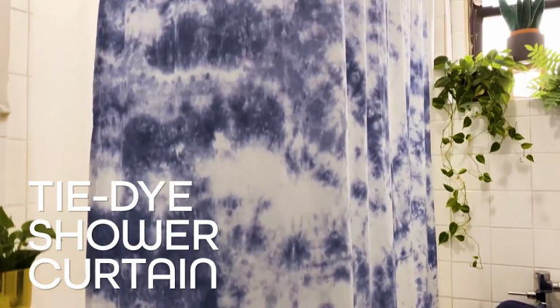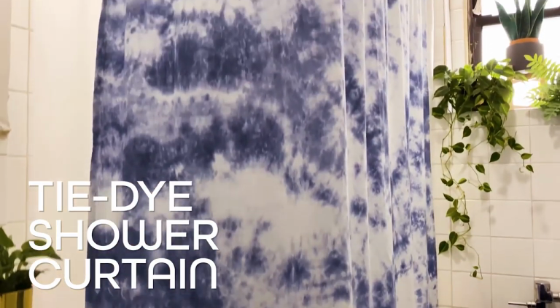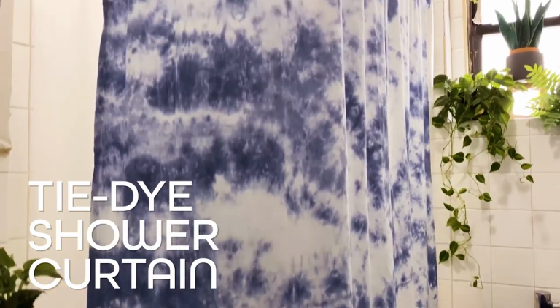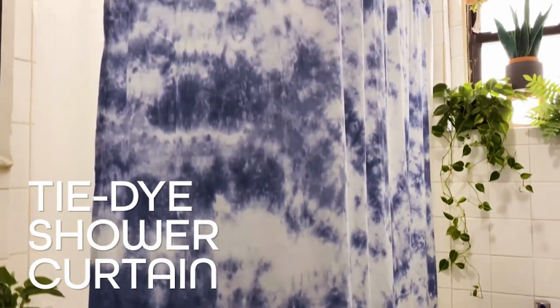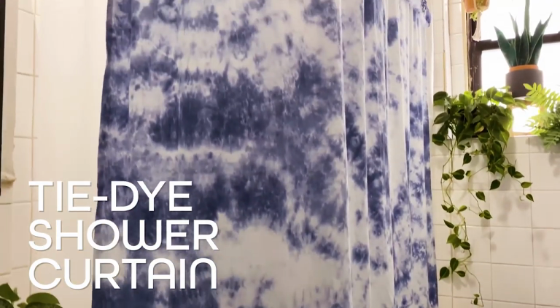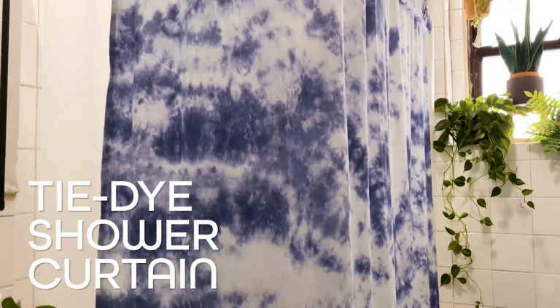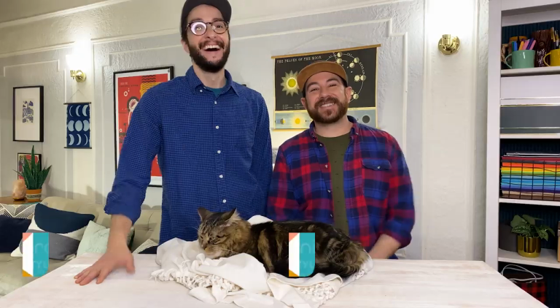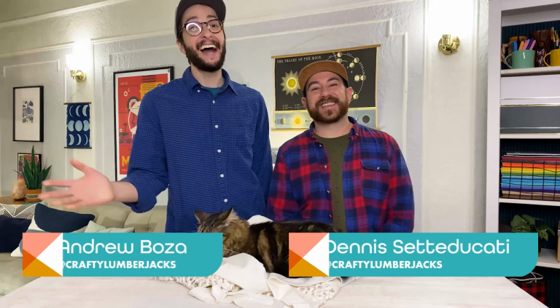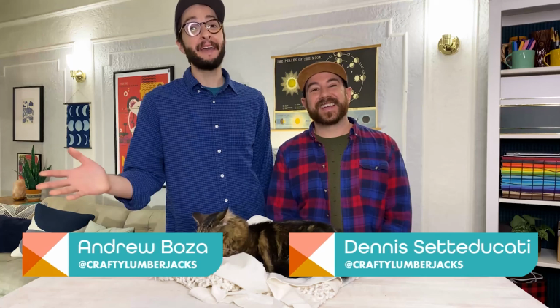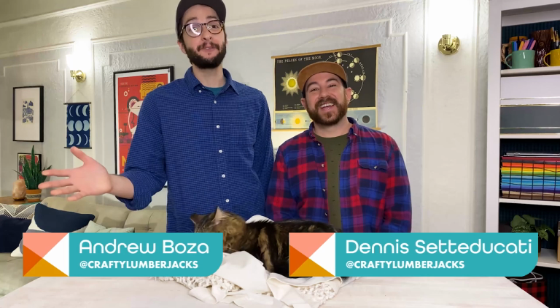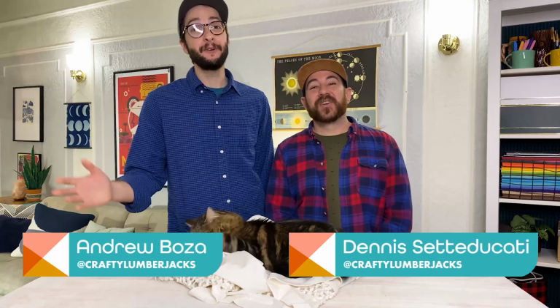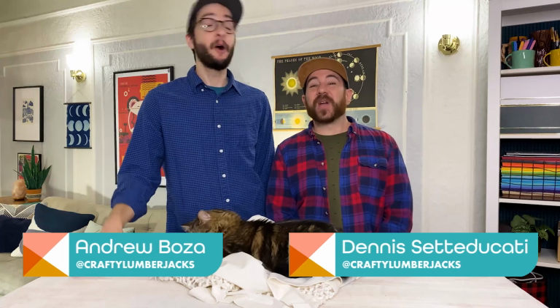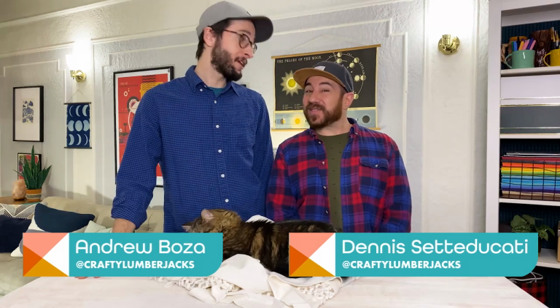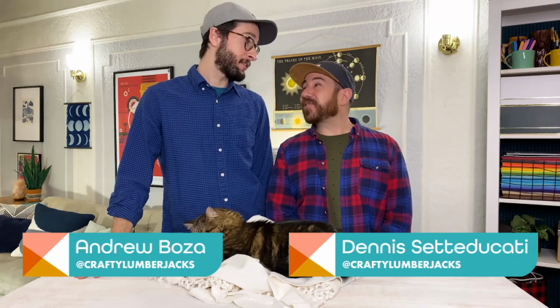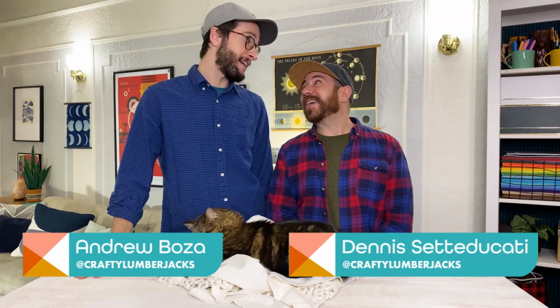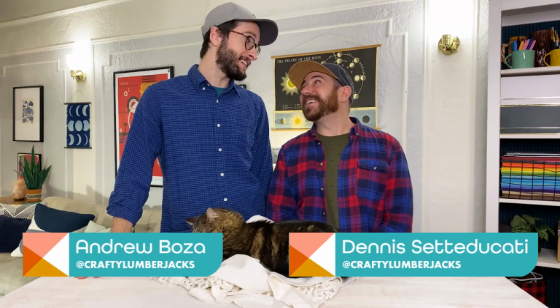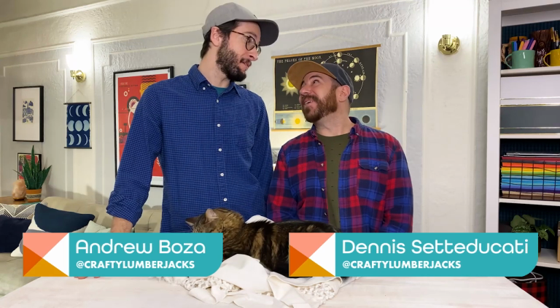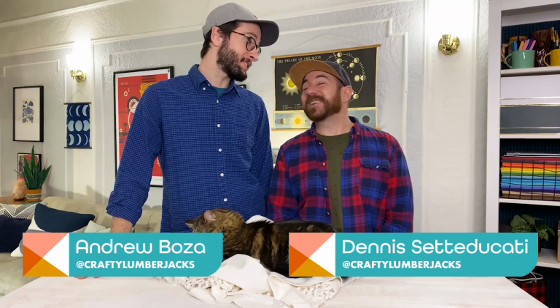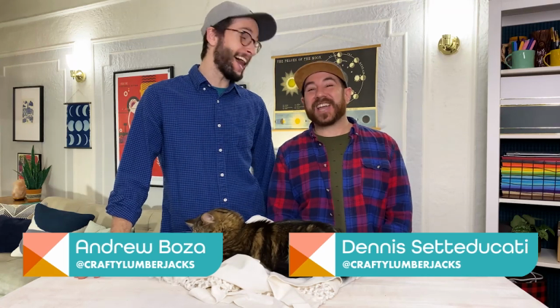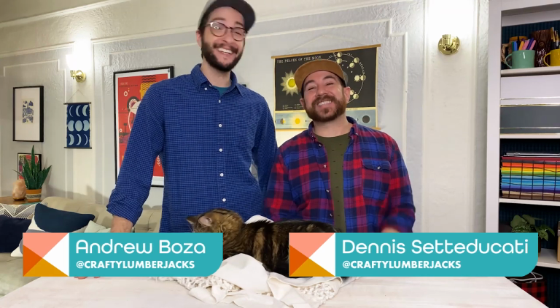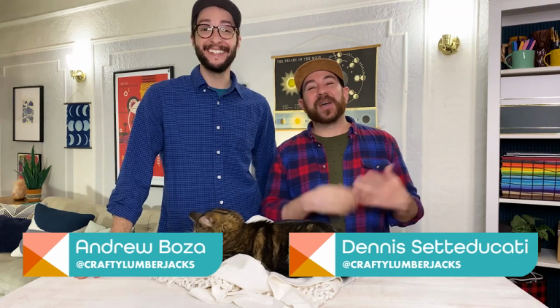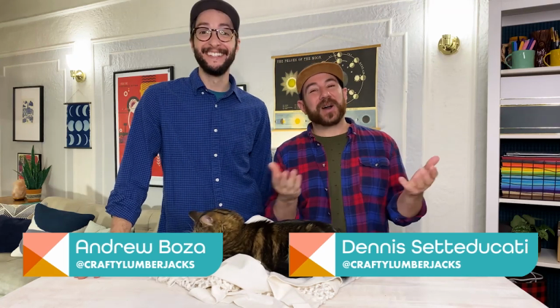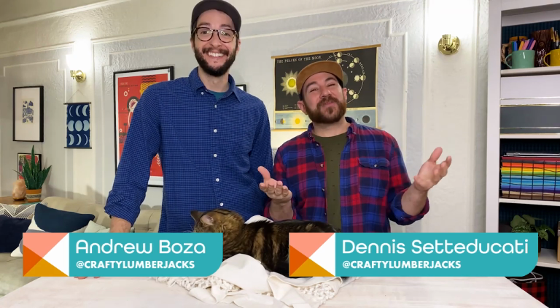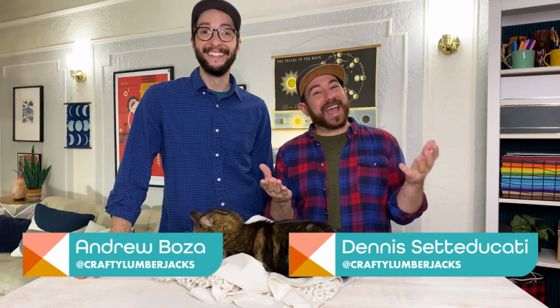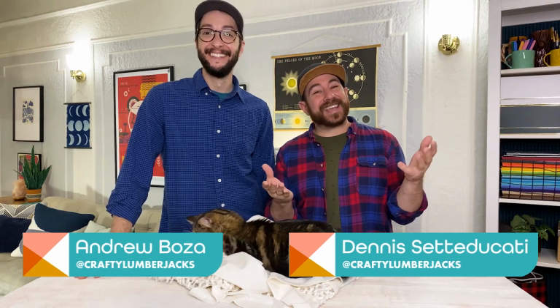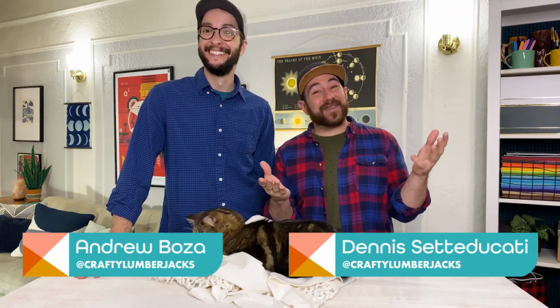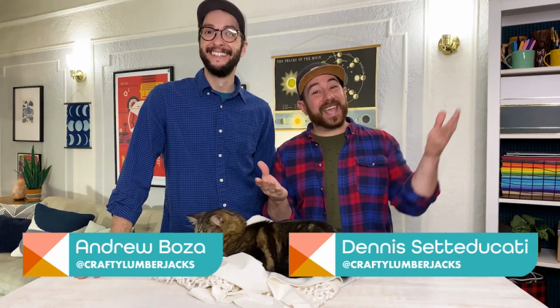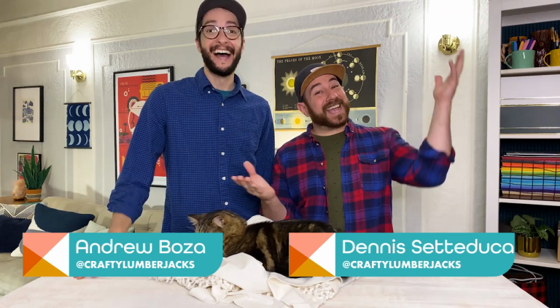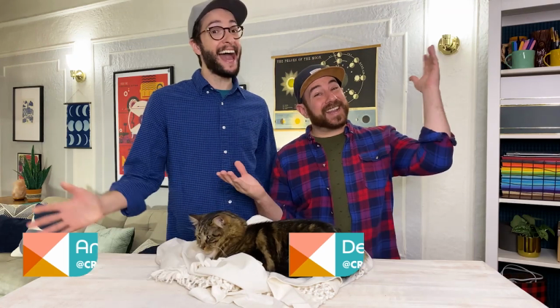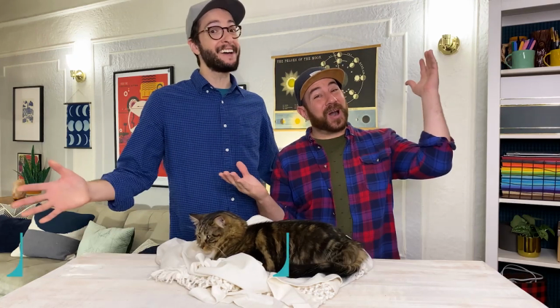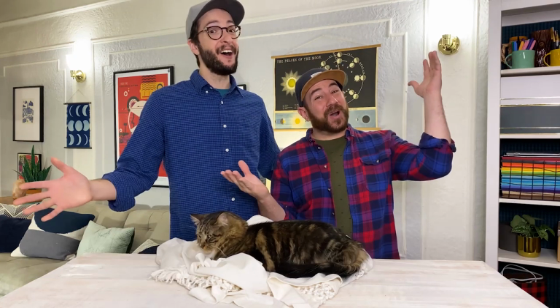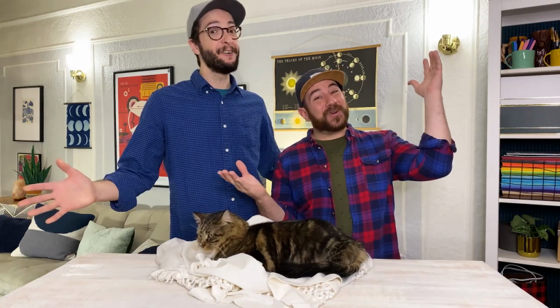Hey, I'm Dennis. I'm Andrew. We're the Crafty Lumberjacks, and welcome back to Handmade at Home.